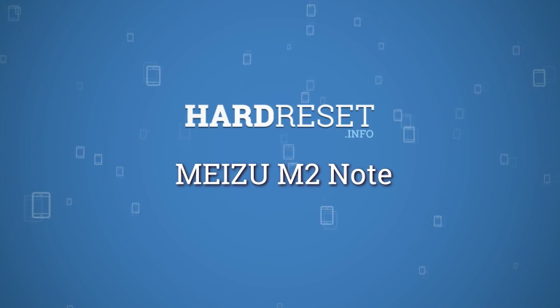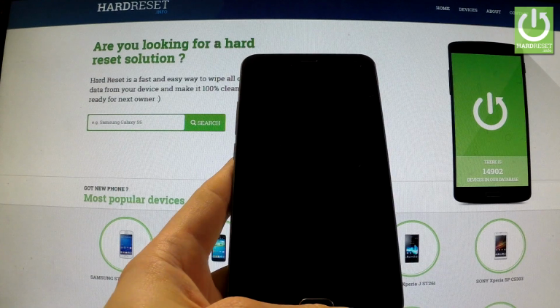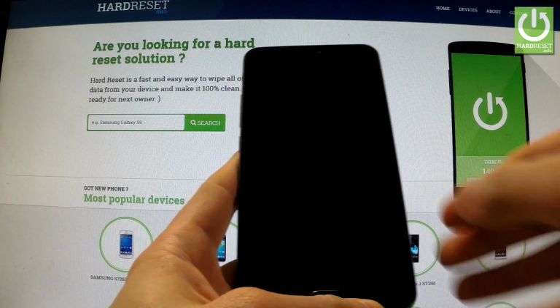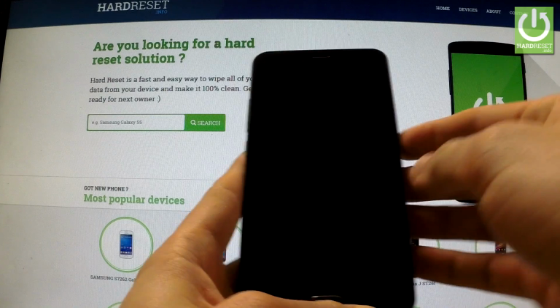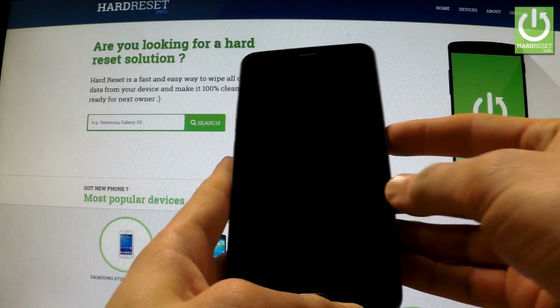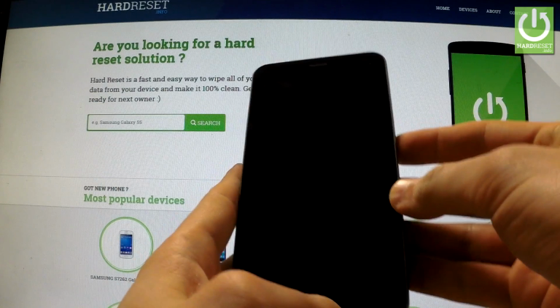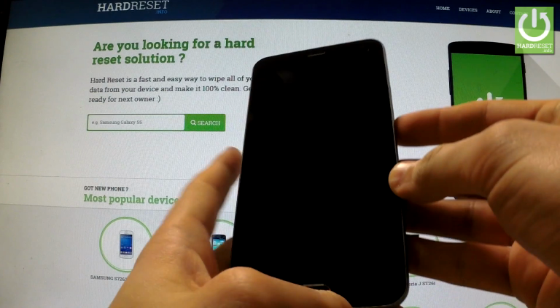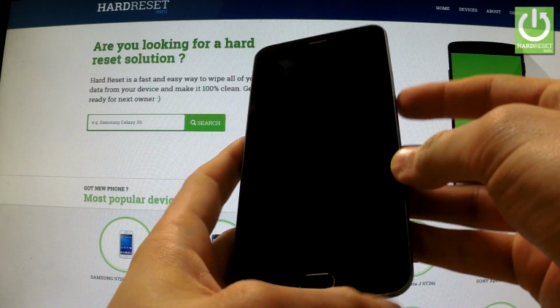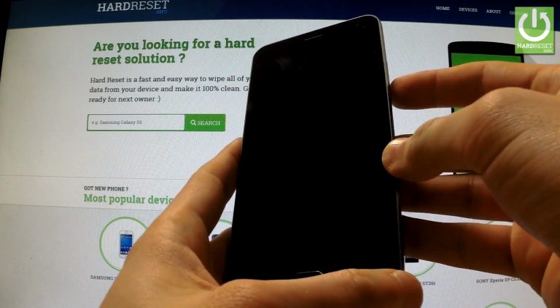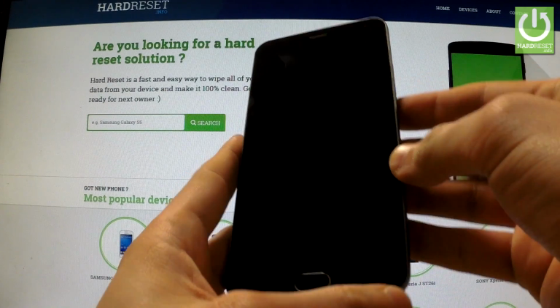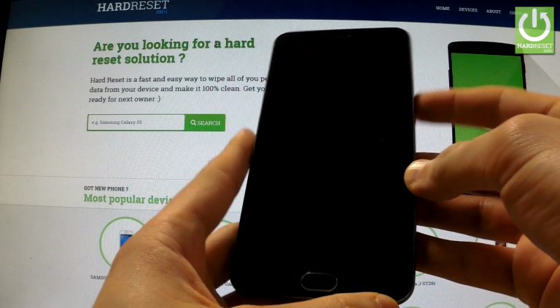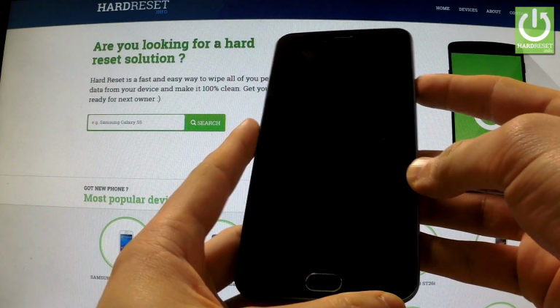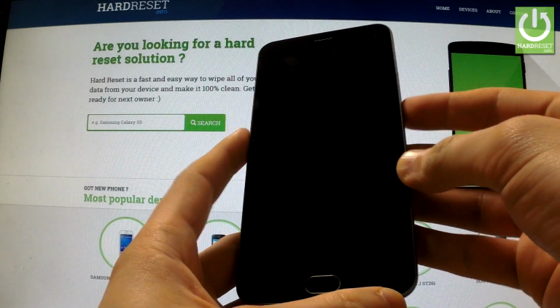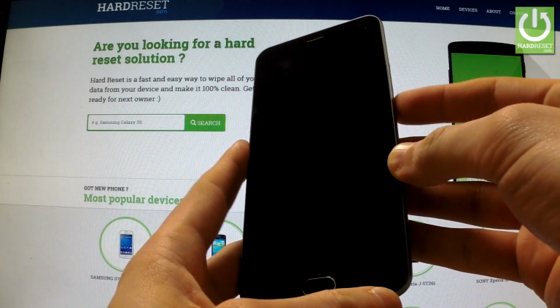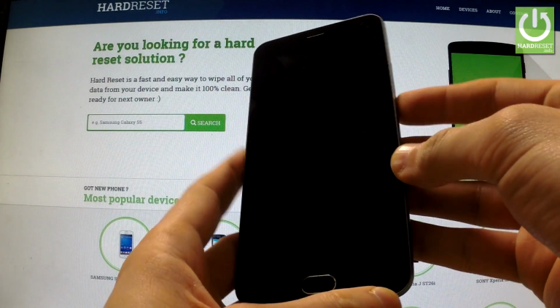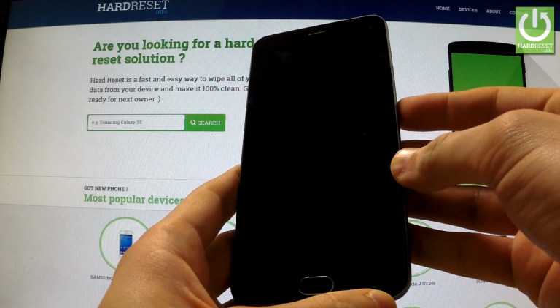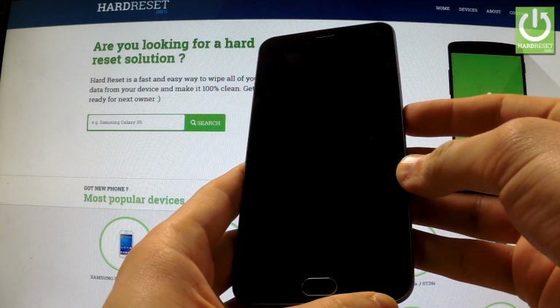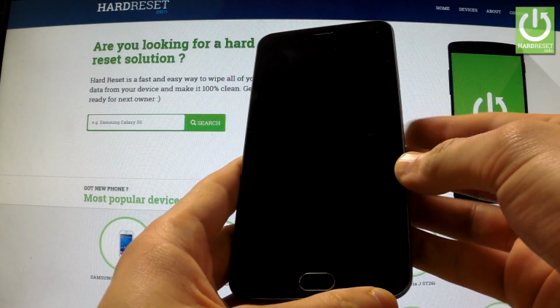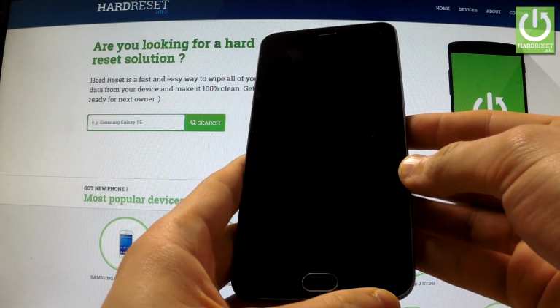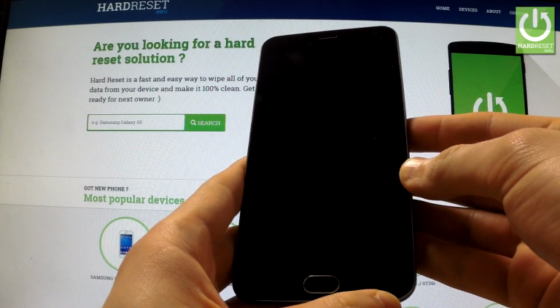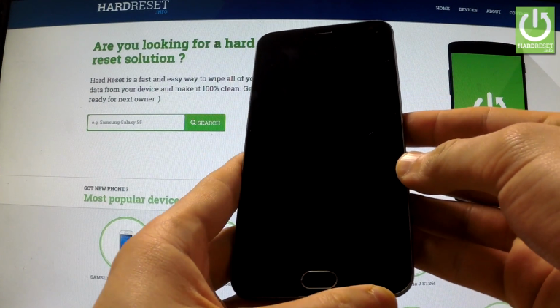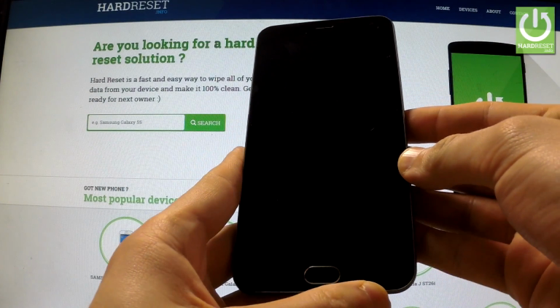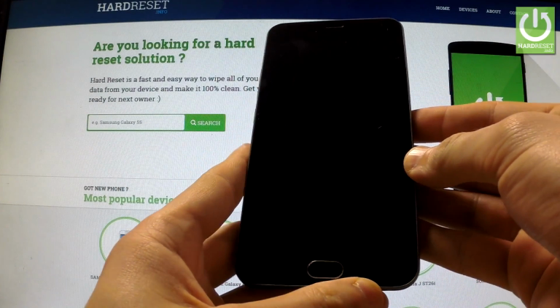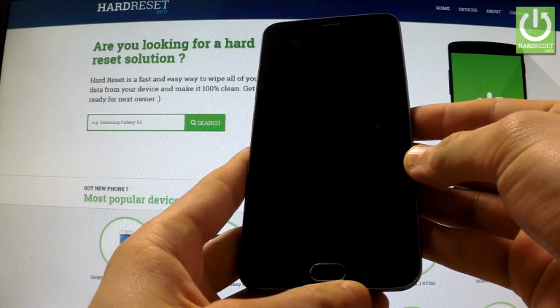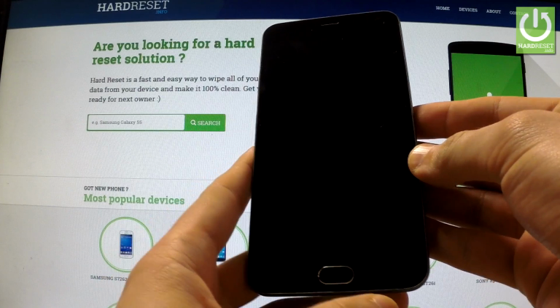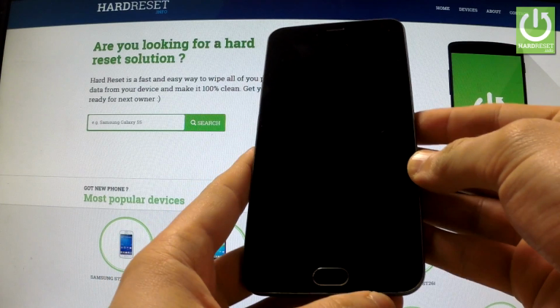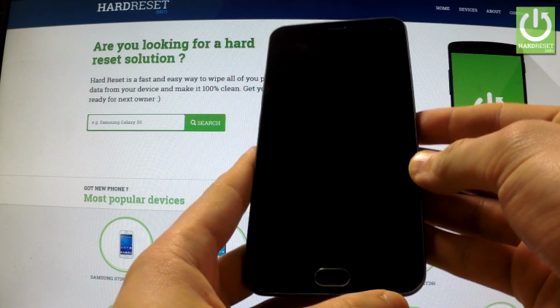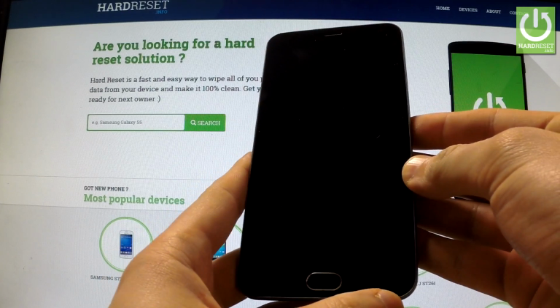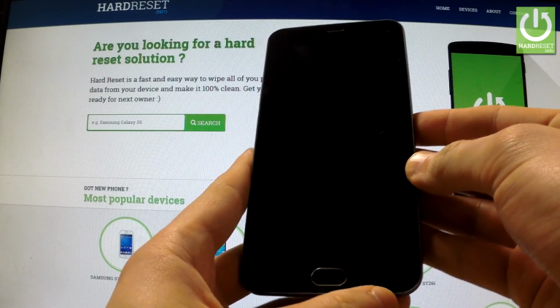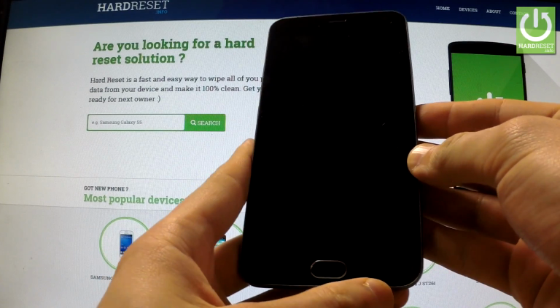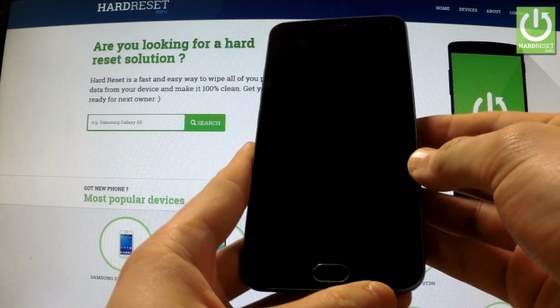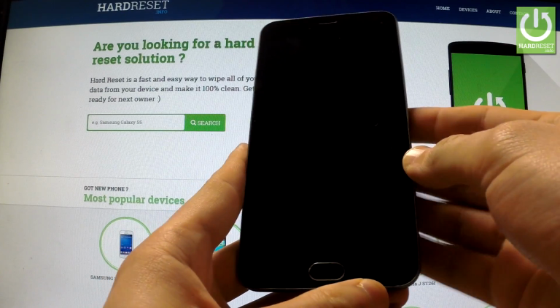Here I have the Meizu M2 Note and I'm going to show you how to accomplish the hard reset operation on this device by using settings.